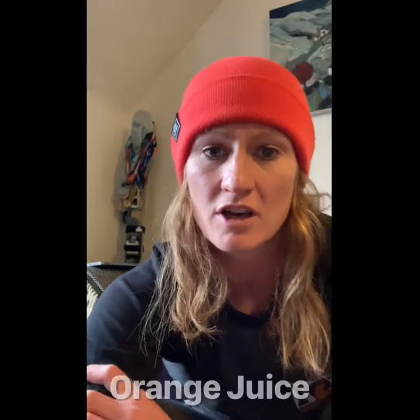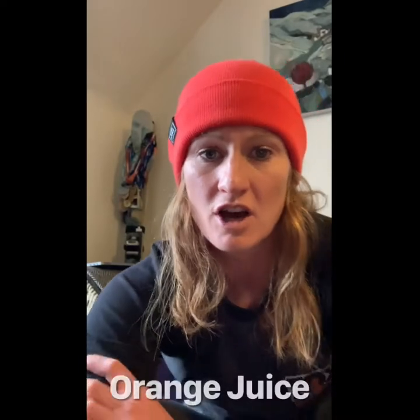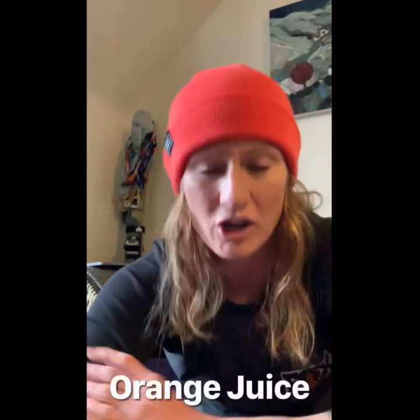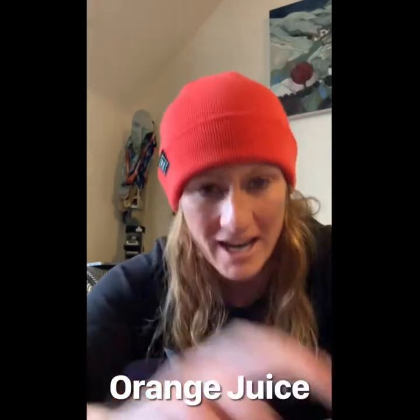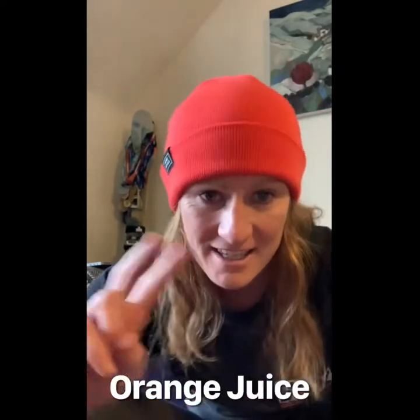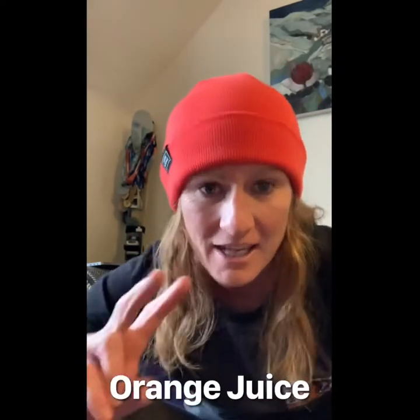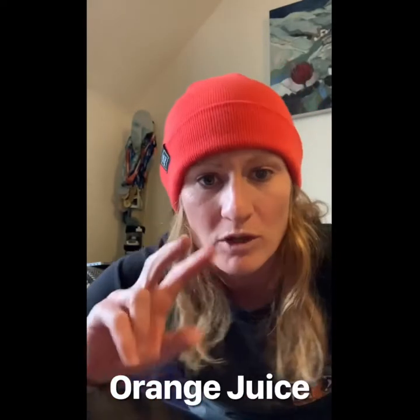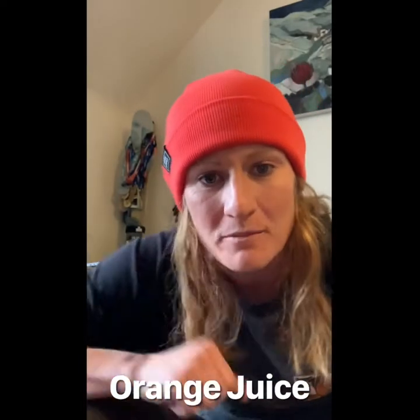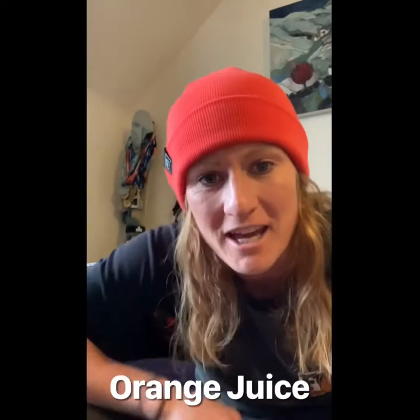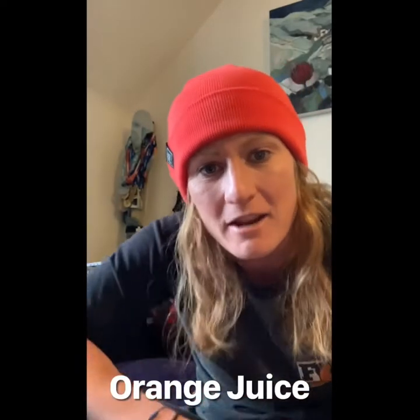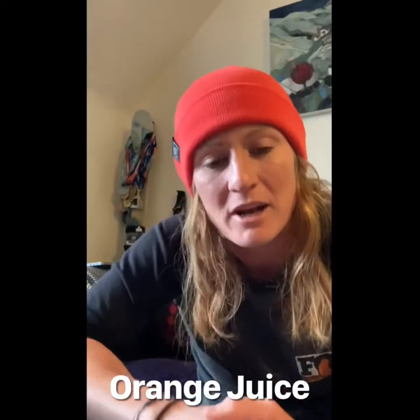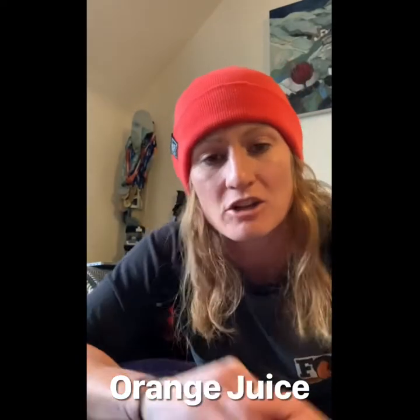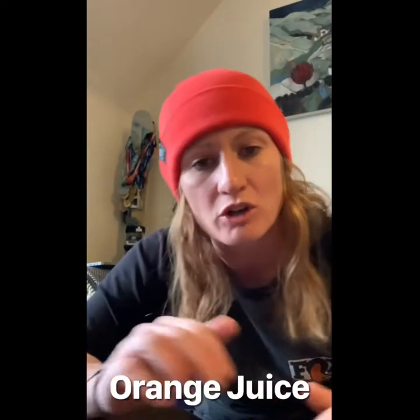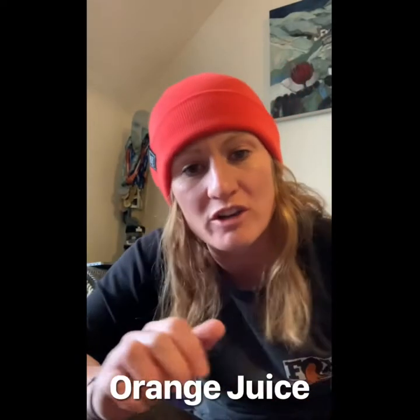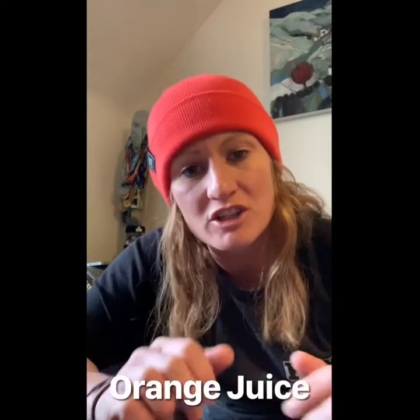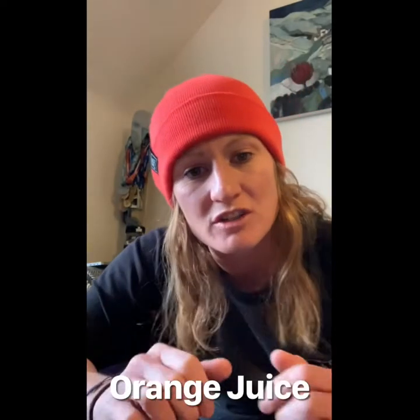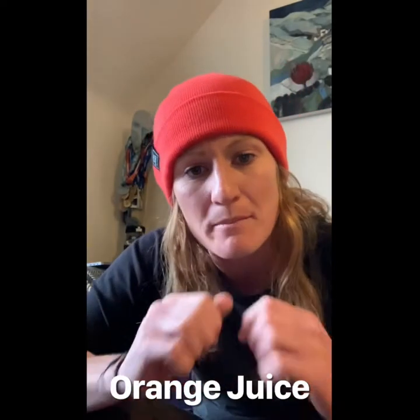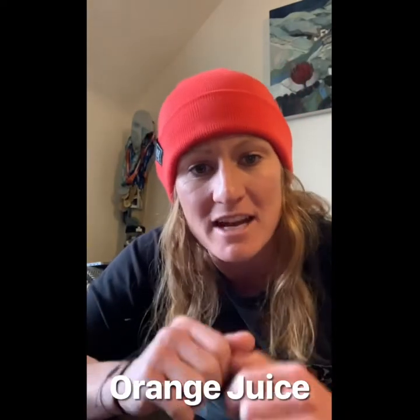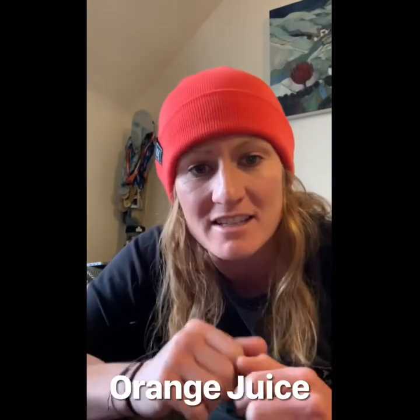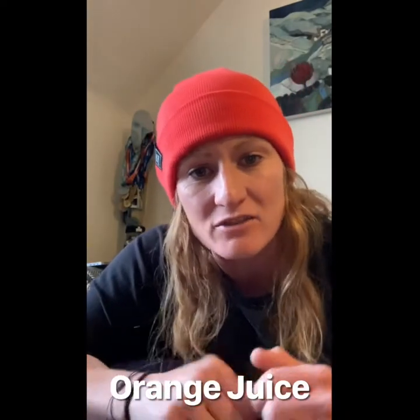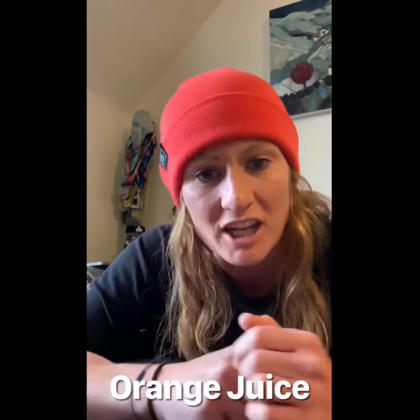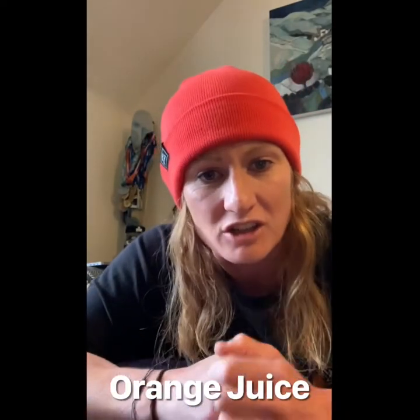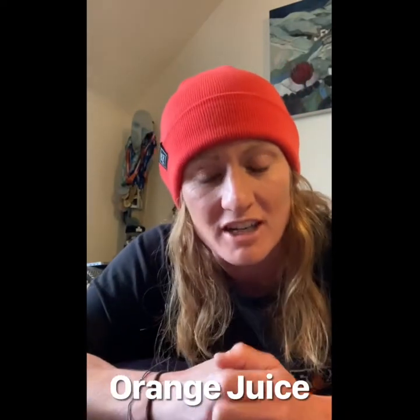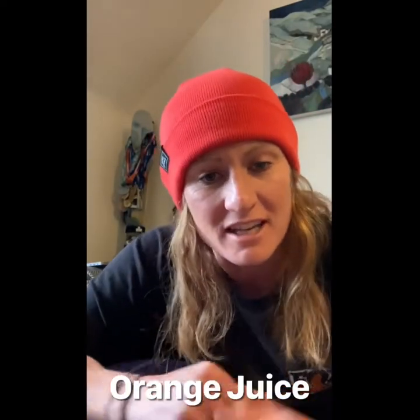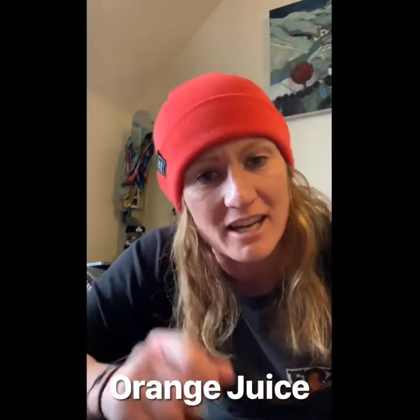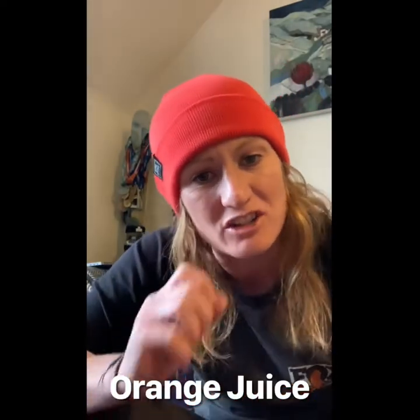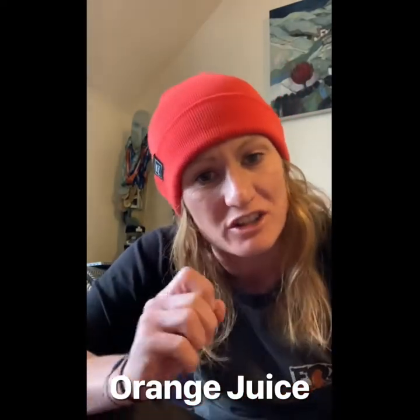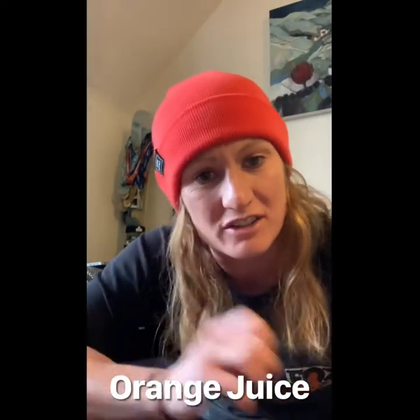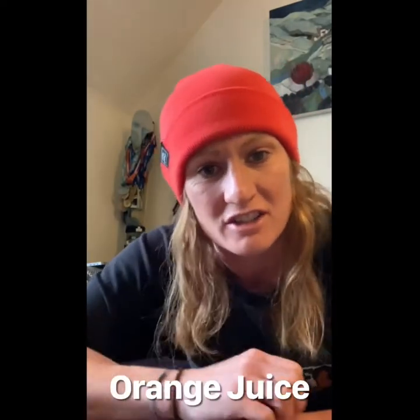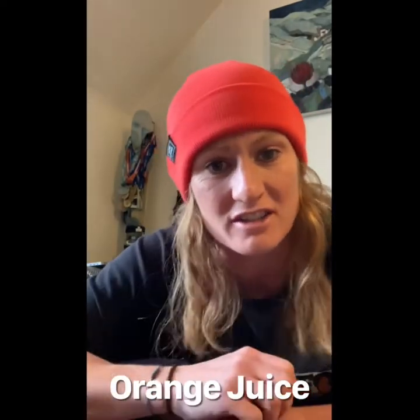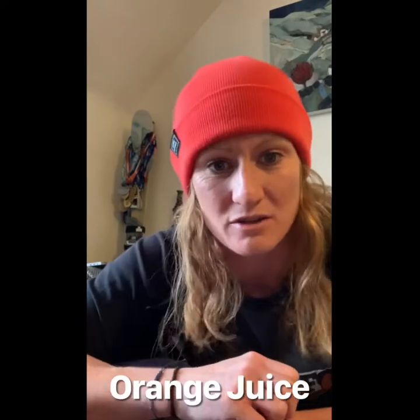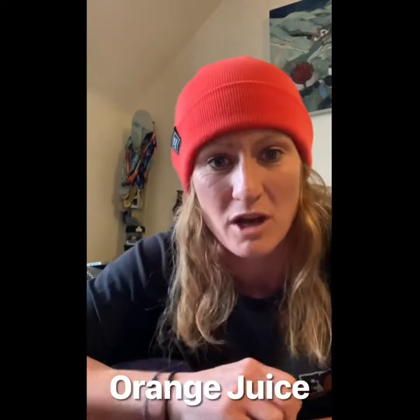Second one up: plain old orange juice — amazing for electrolytes and antioxidants as well.